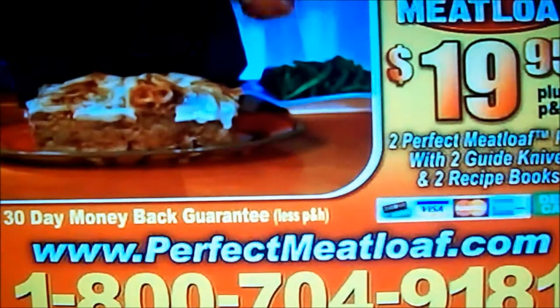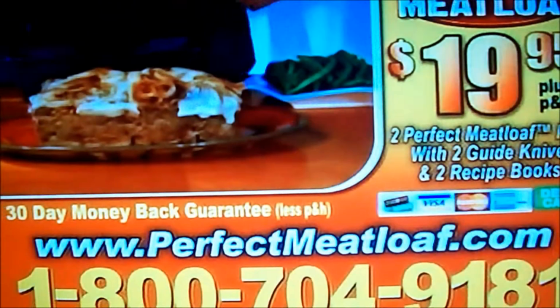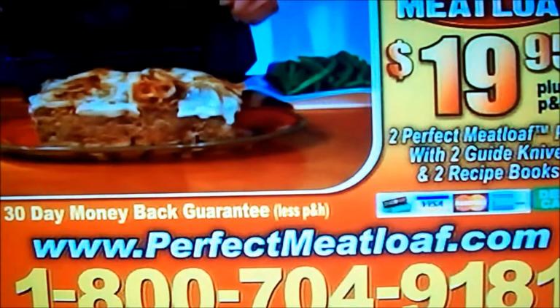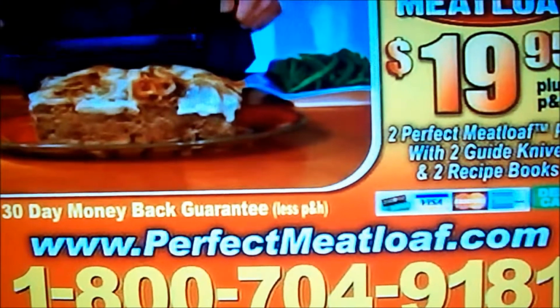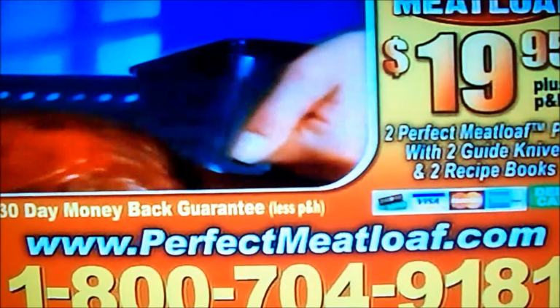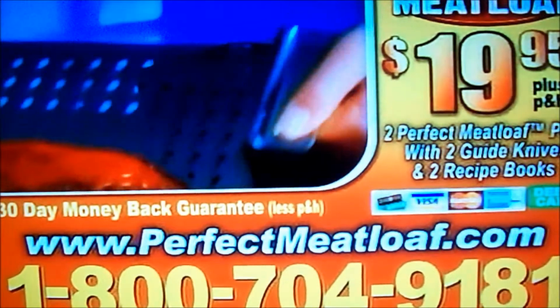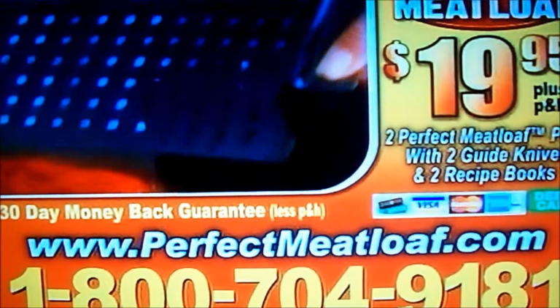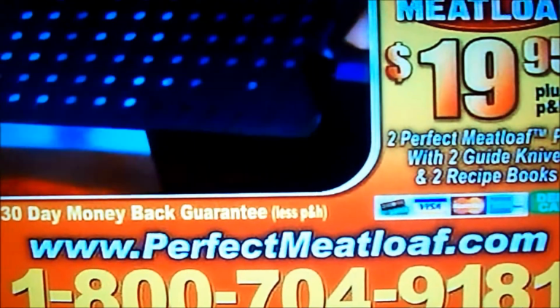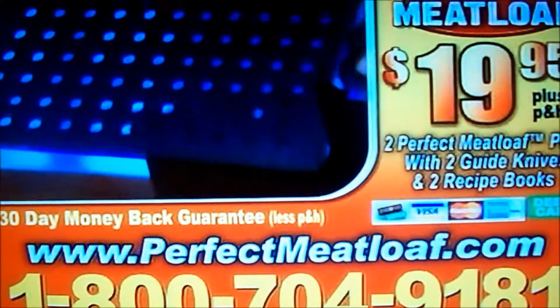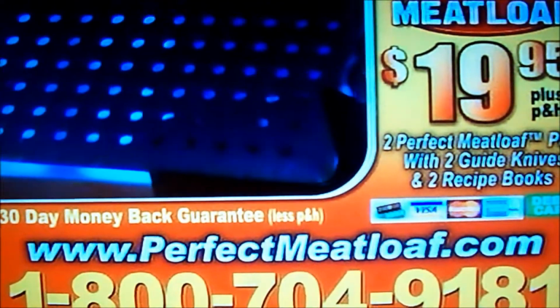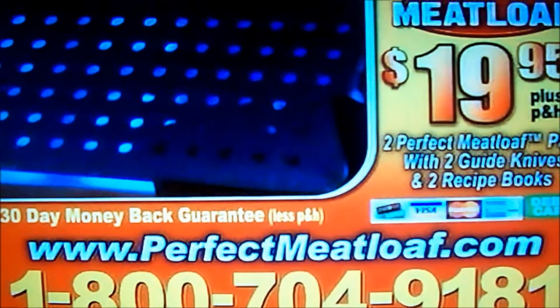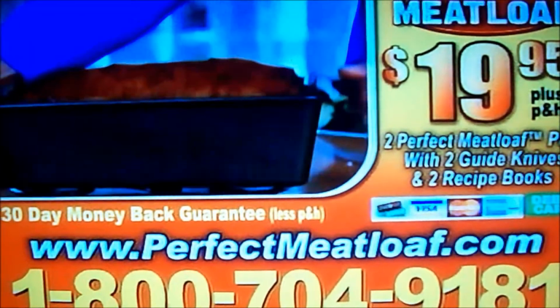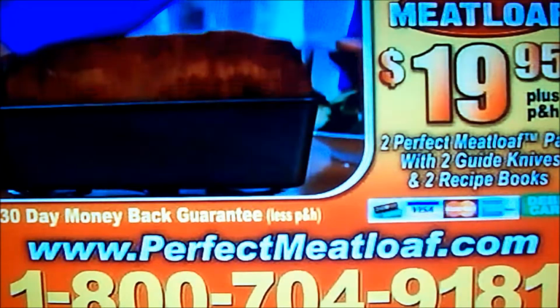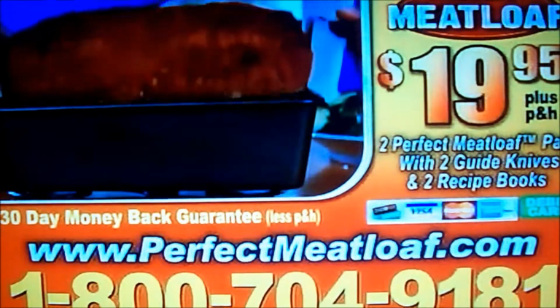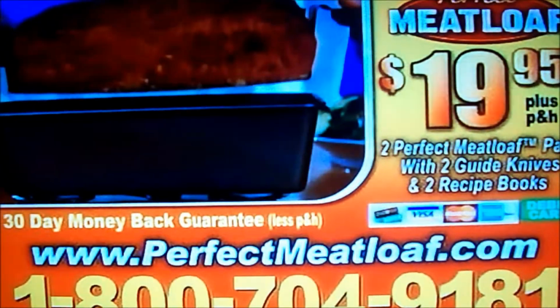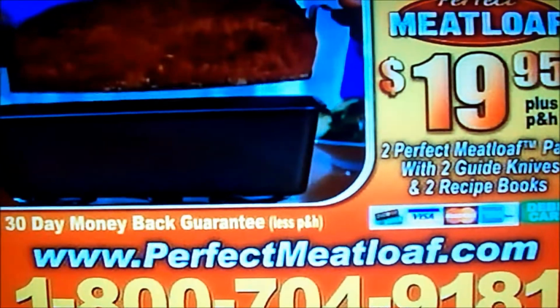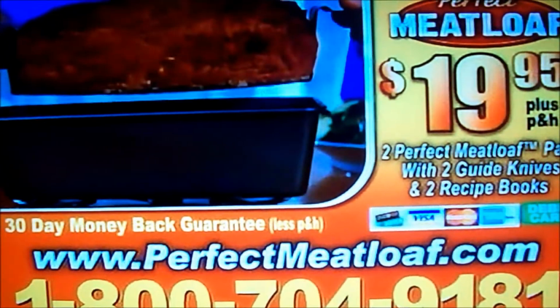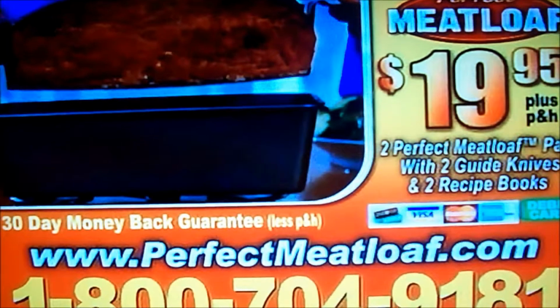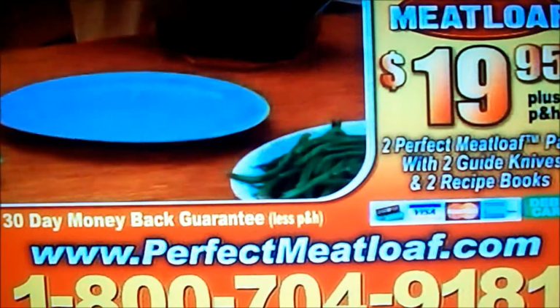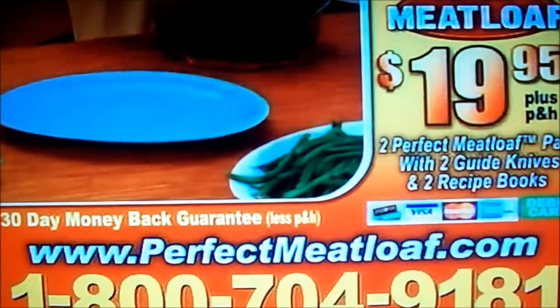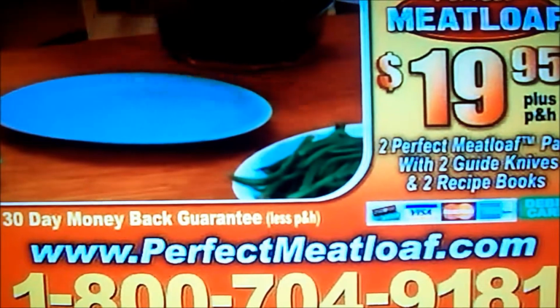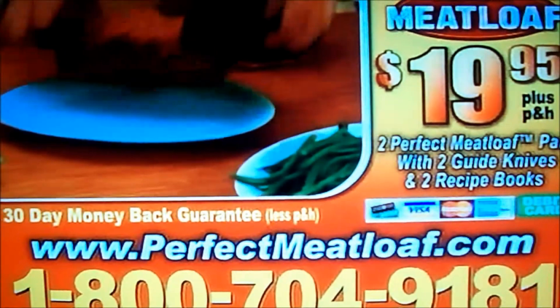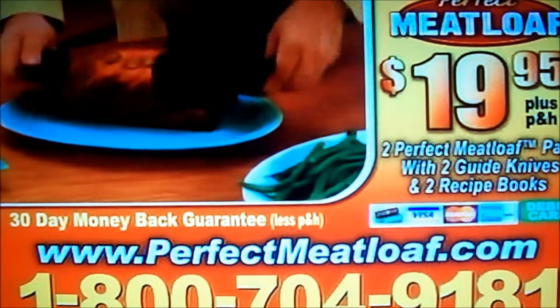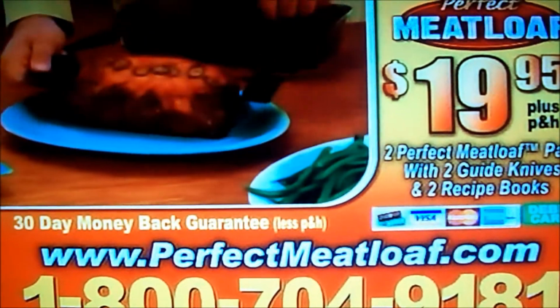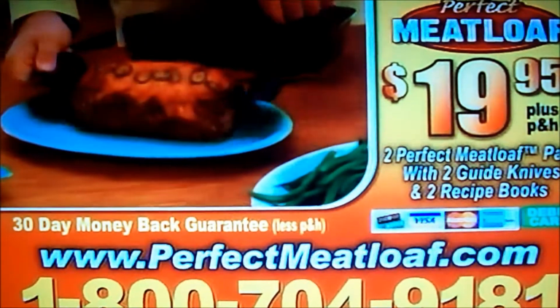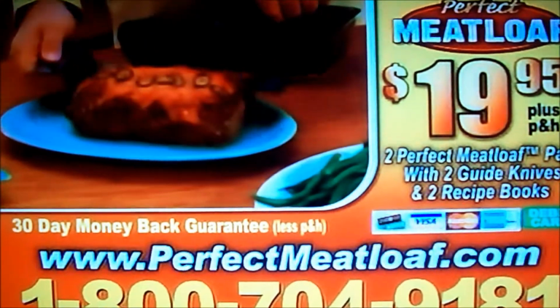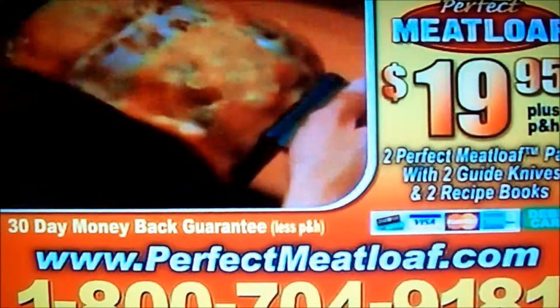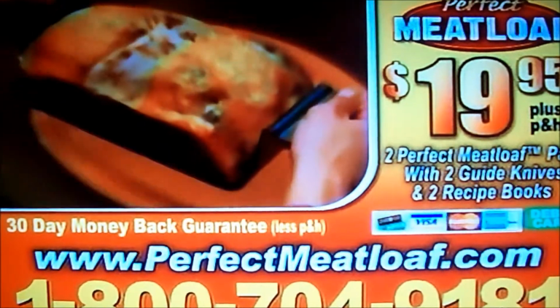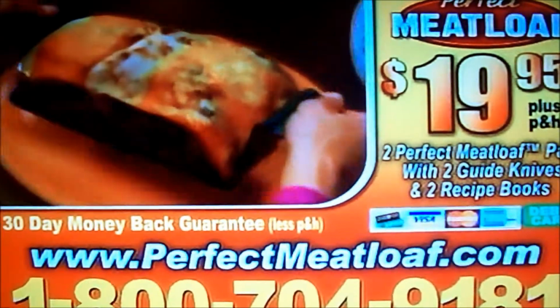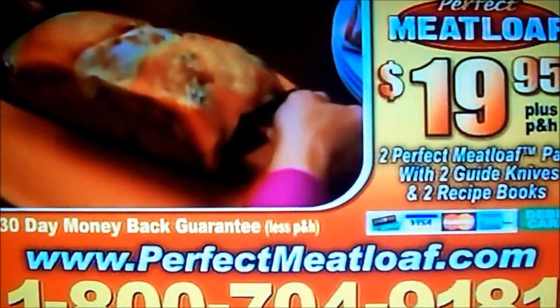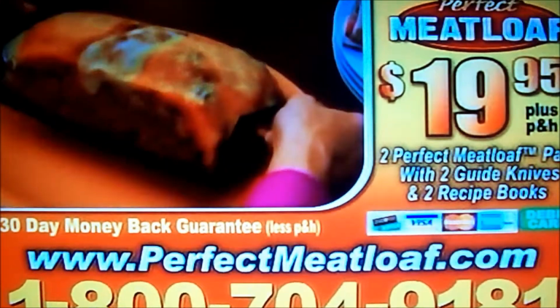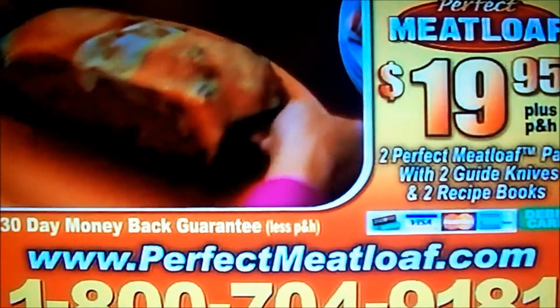This angel. Processing and handling — call 1-800-704-9181, that's 1-800-704-9181, or you can order online at perfectmeatloaf.com.